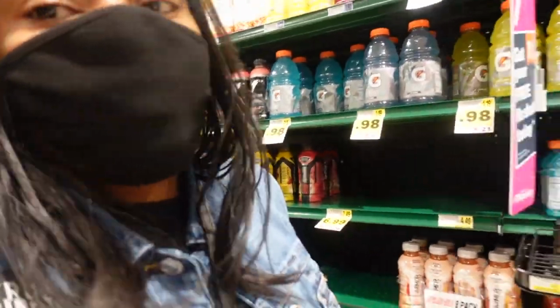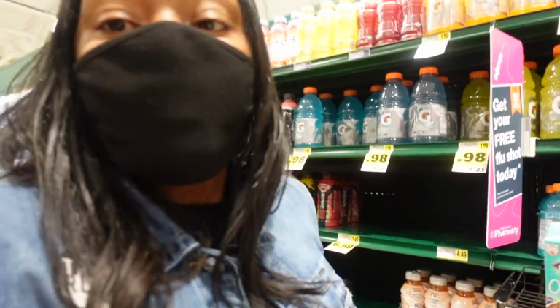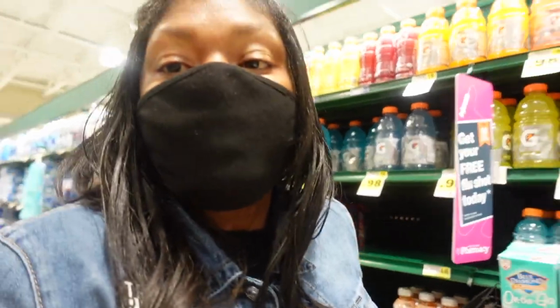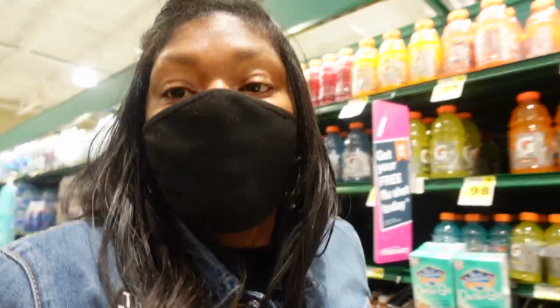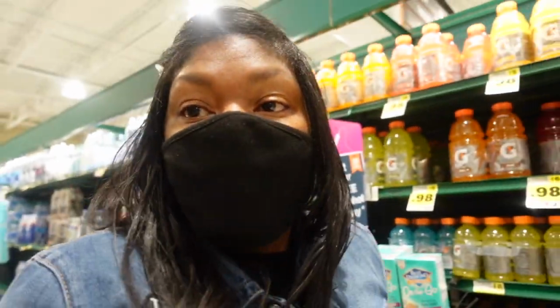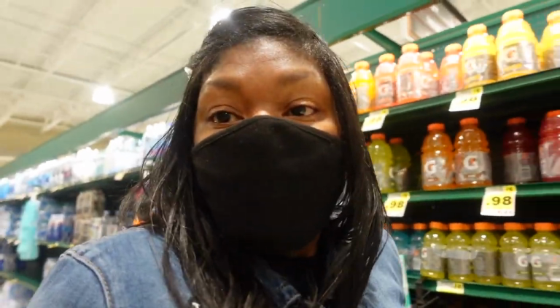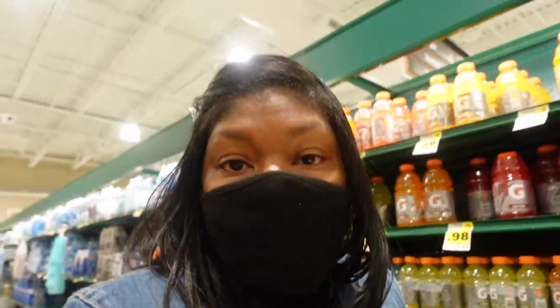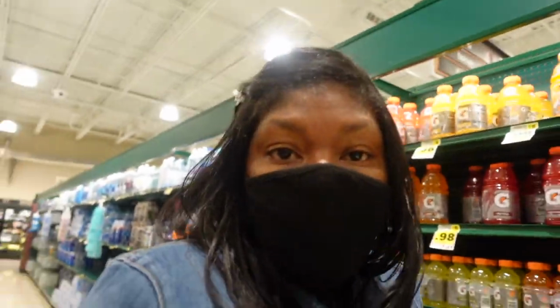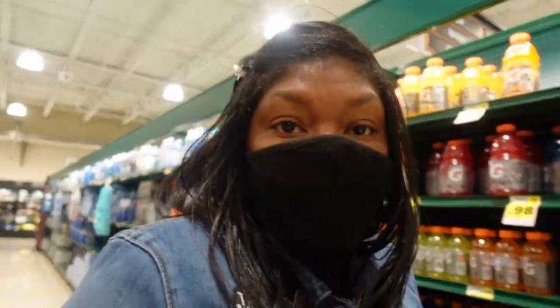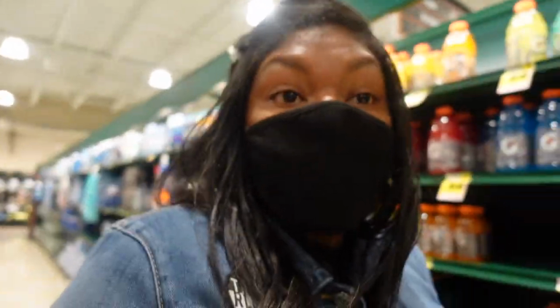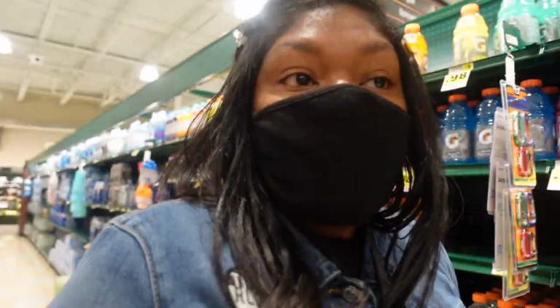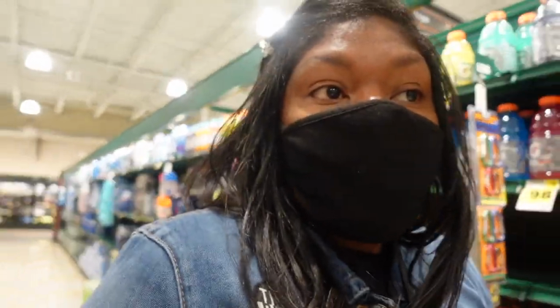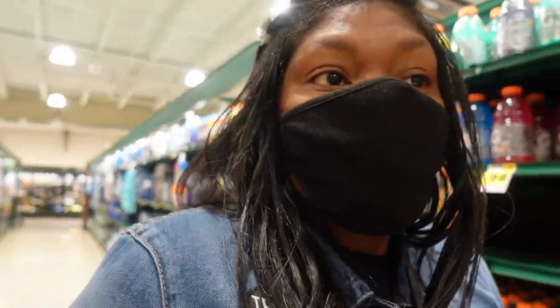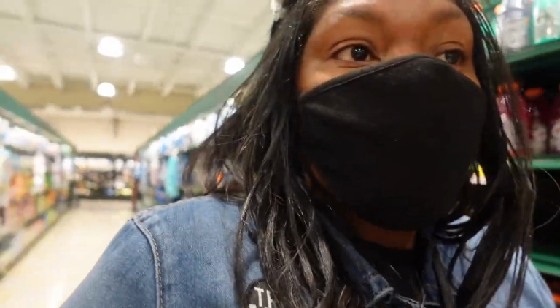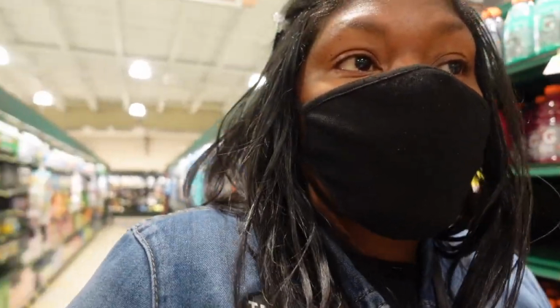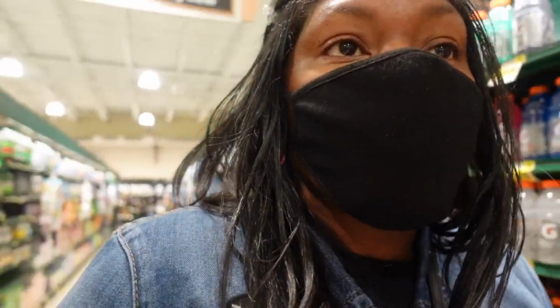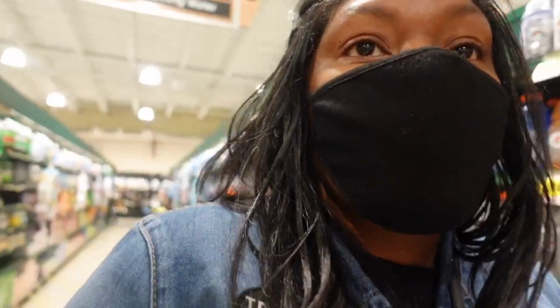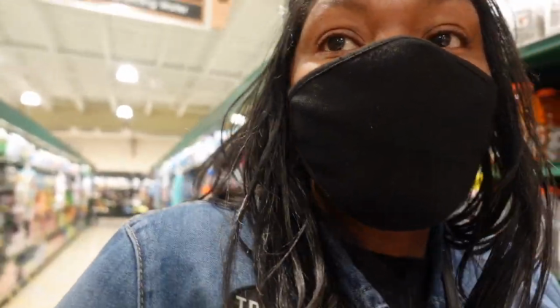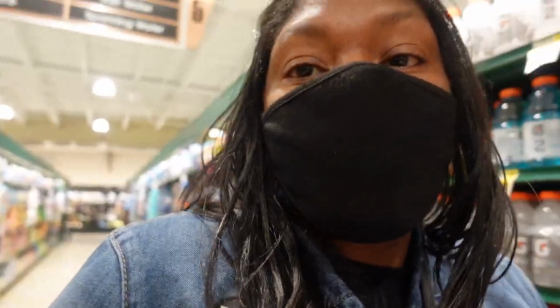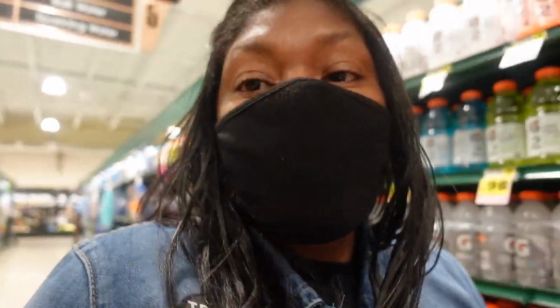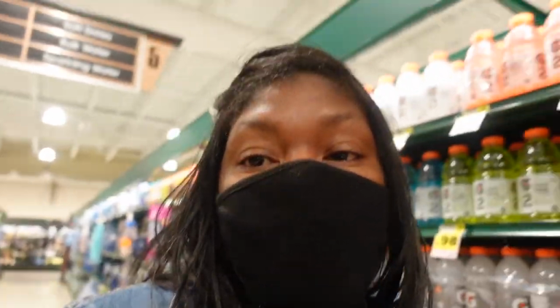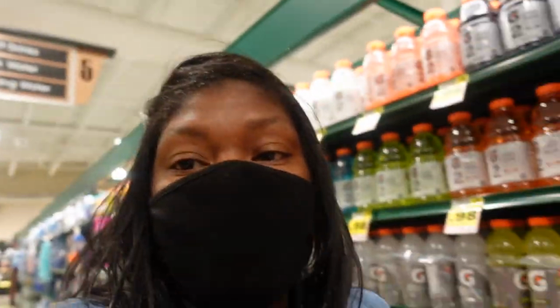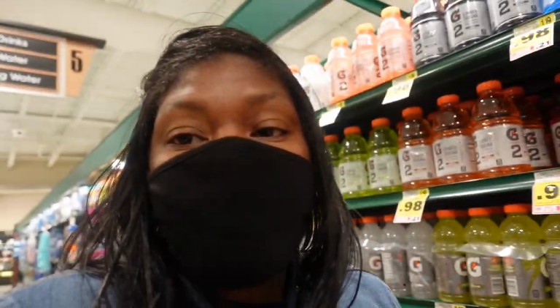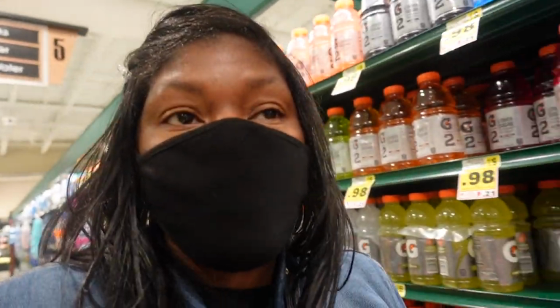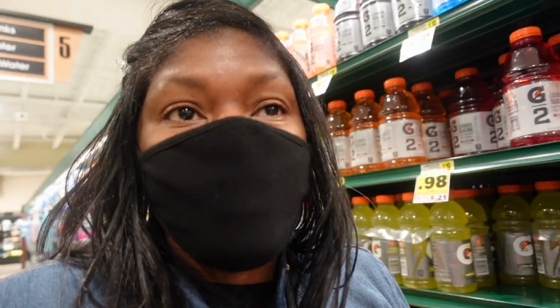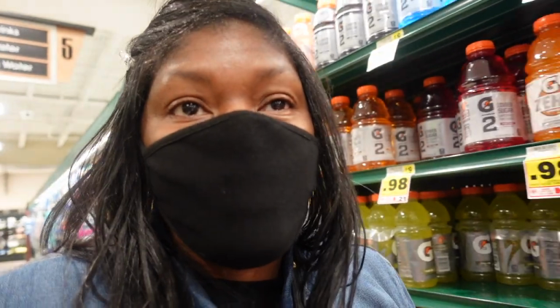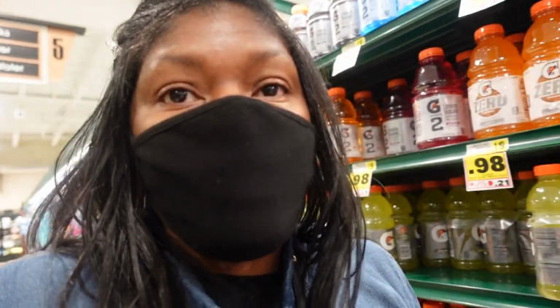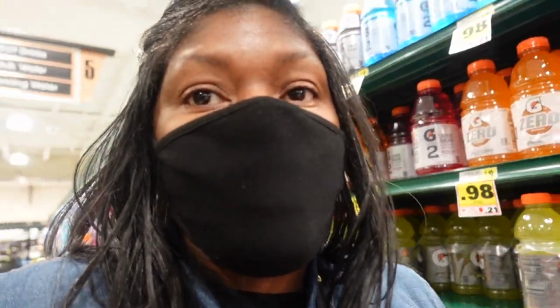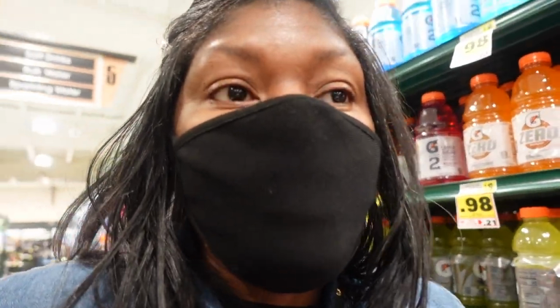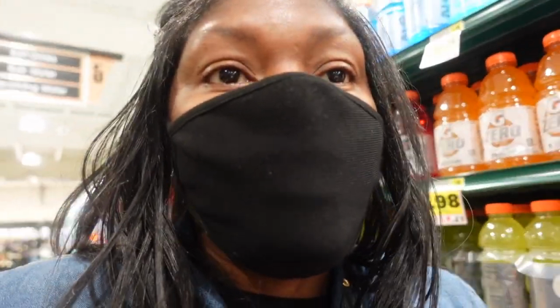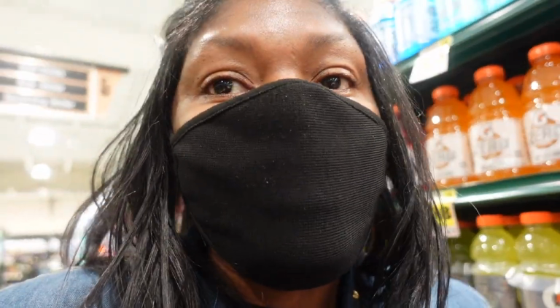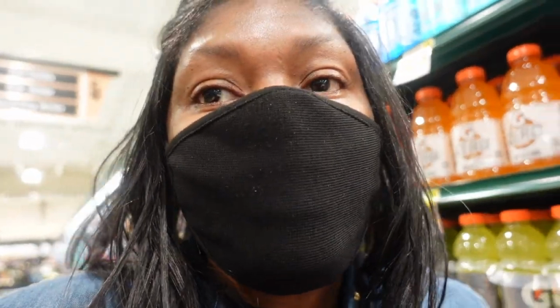Over here by the sodas I'm about to check to see how much the Cokes are going to cost.